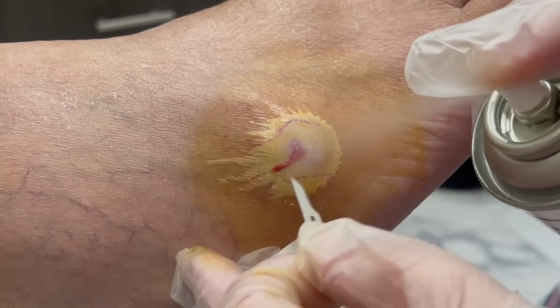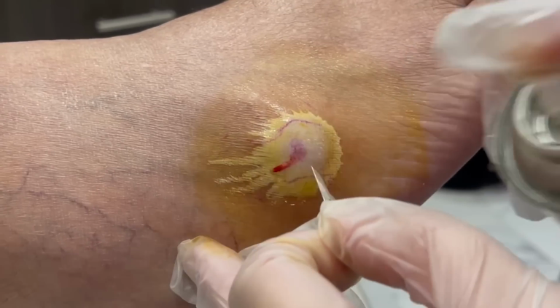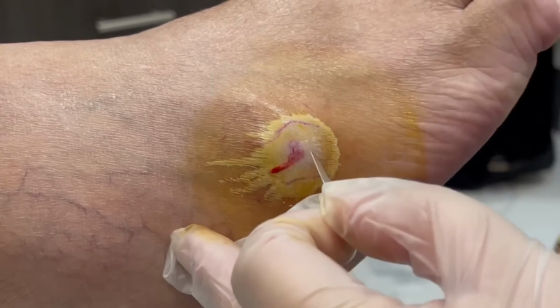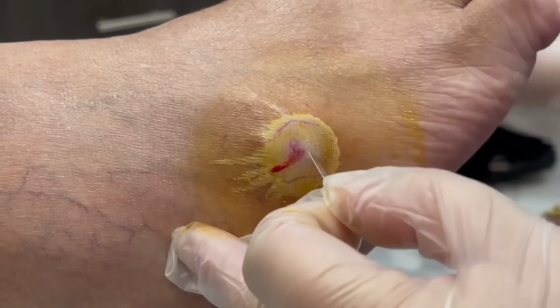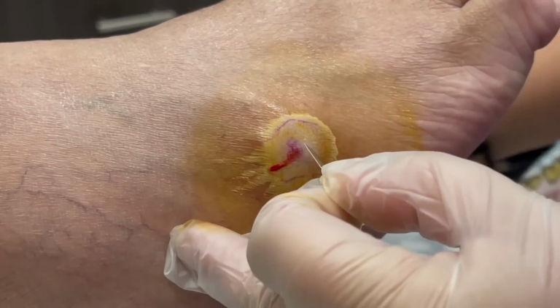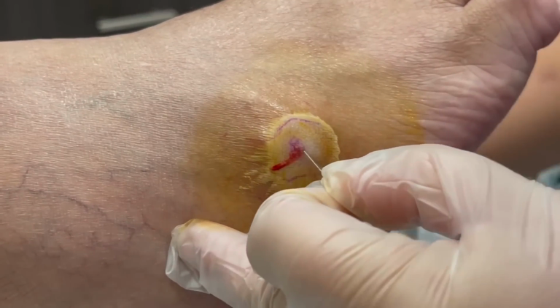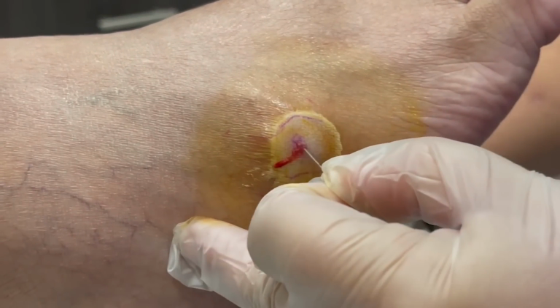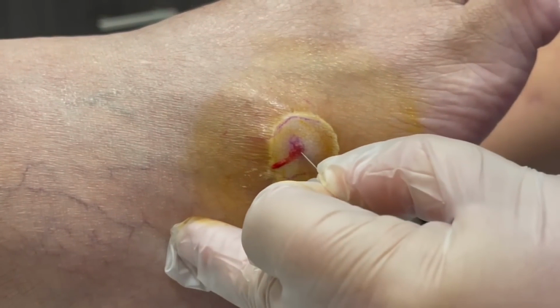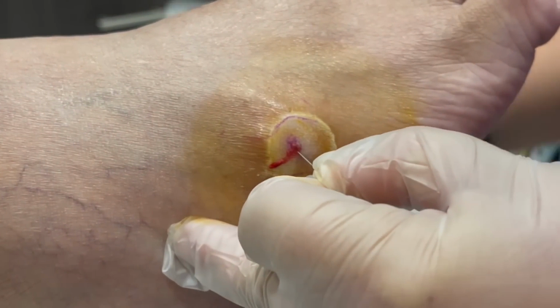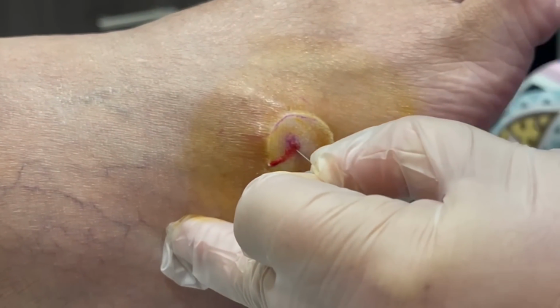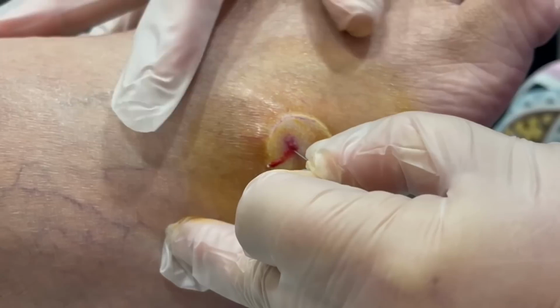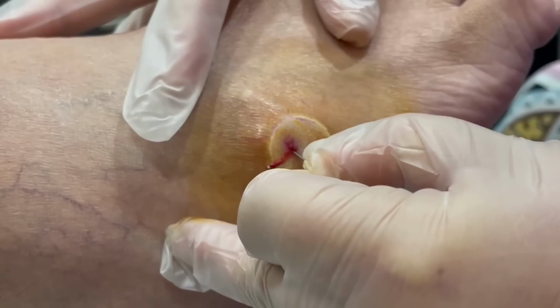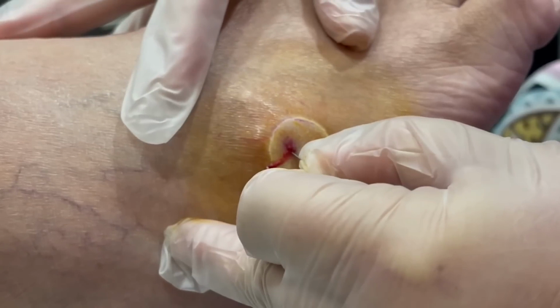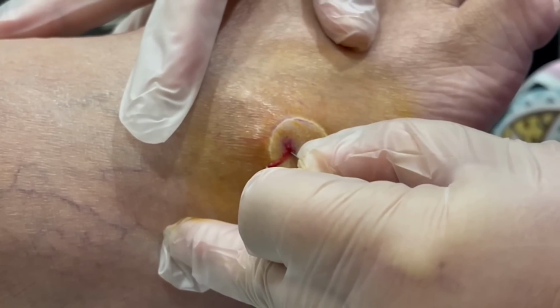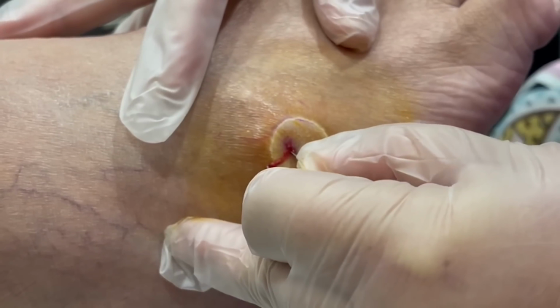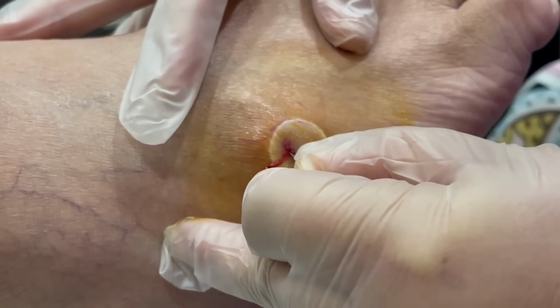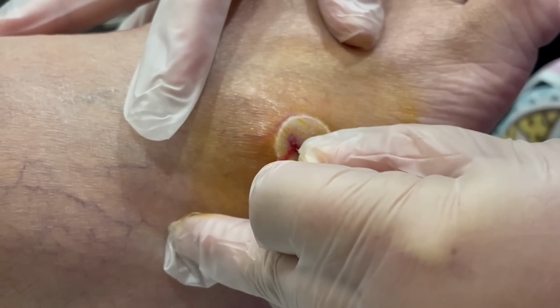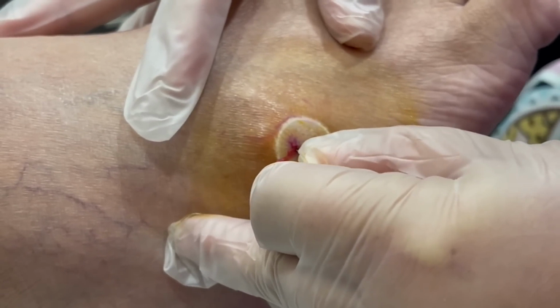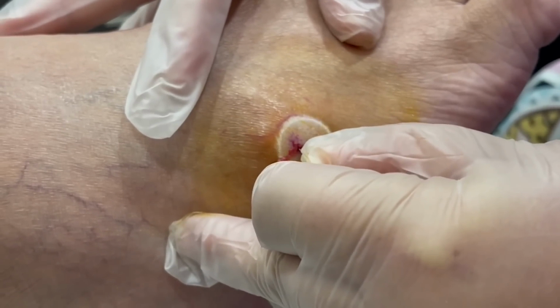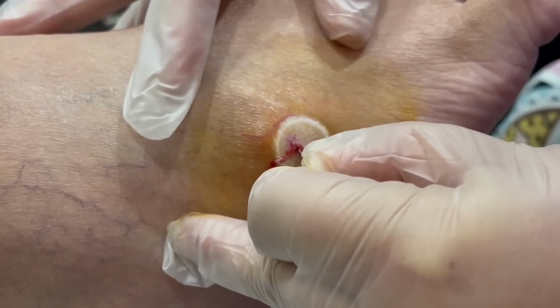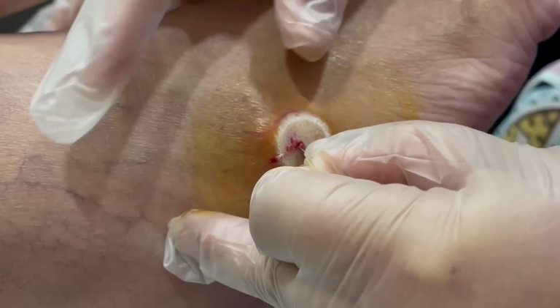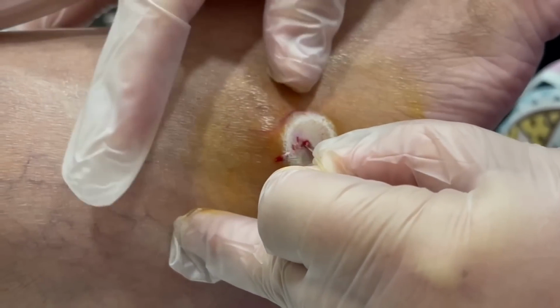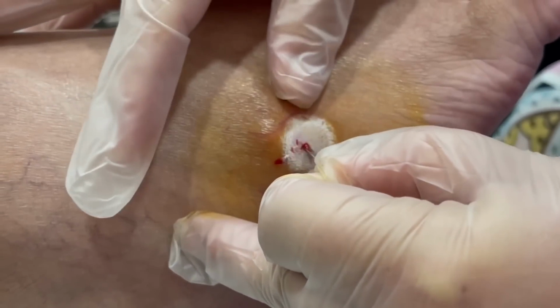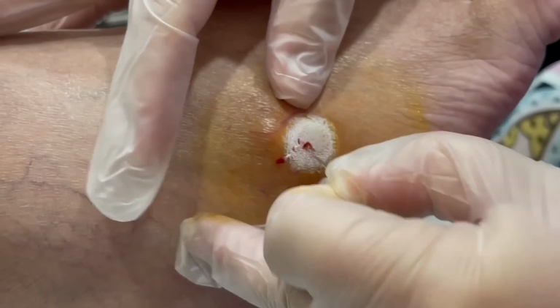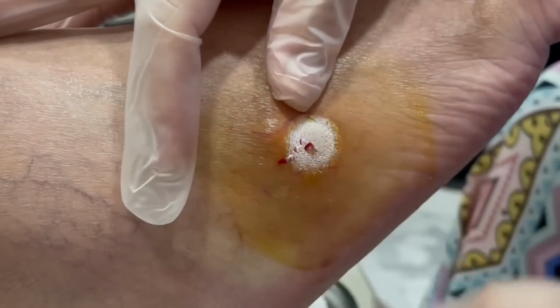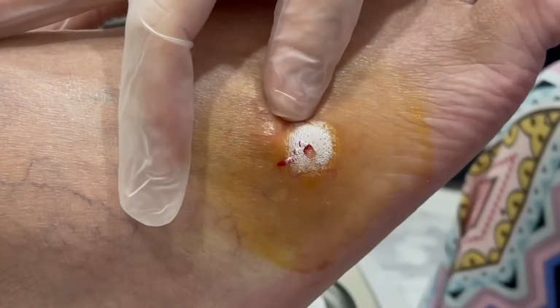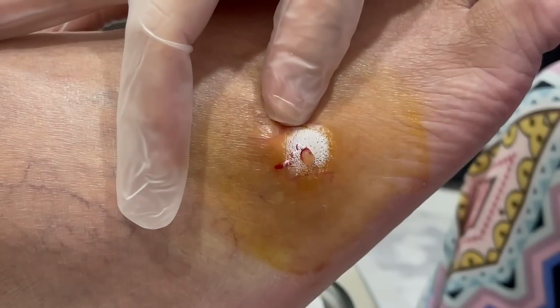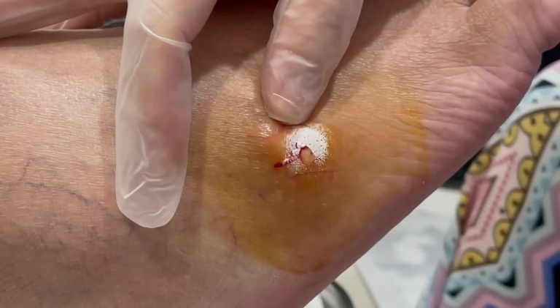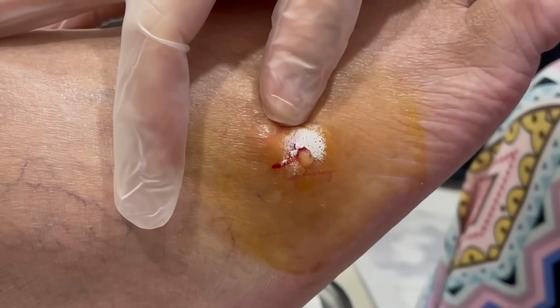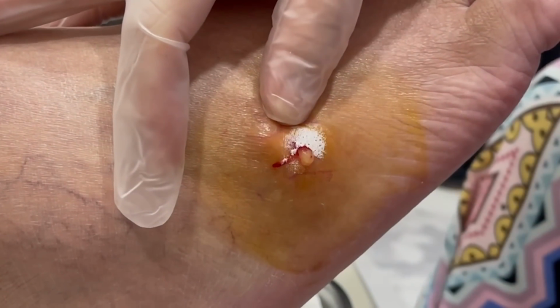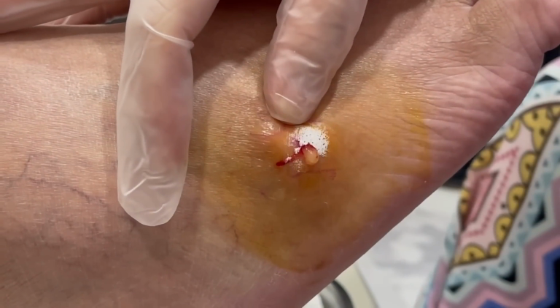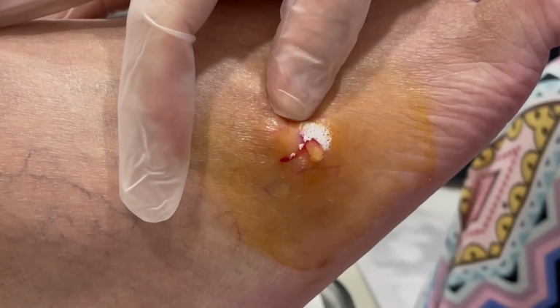There we go. One, two, three, pop. Perfect. And oh, look at that stuff.